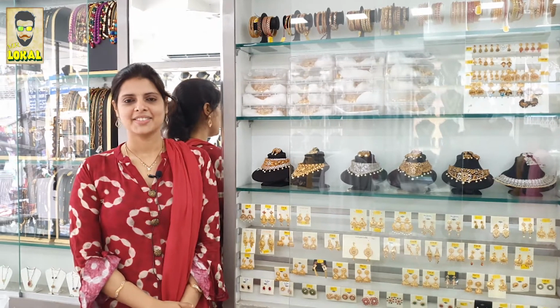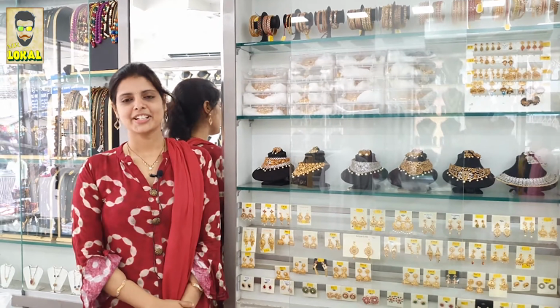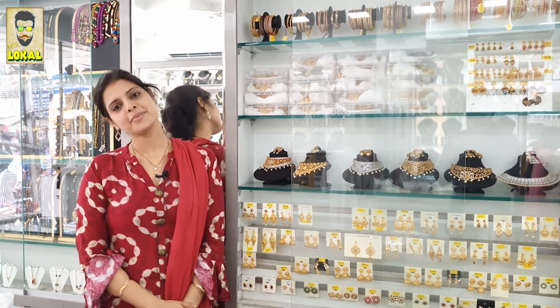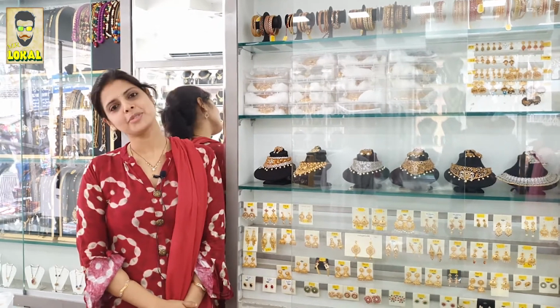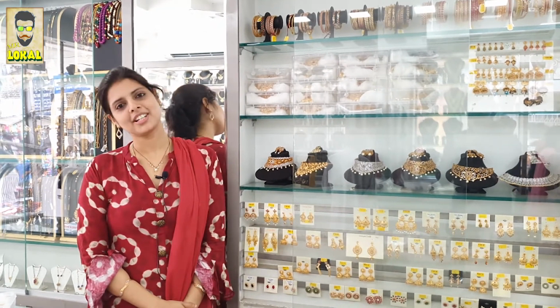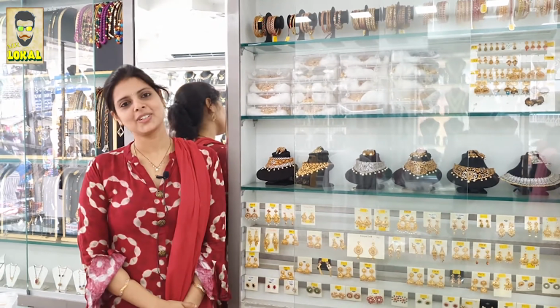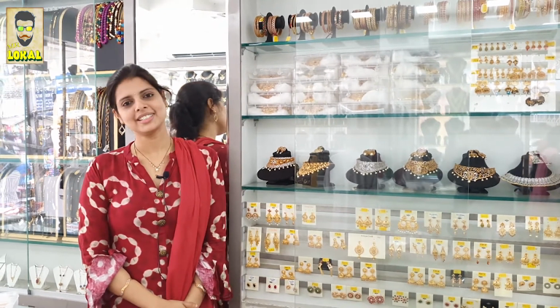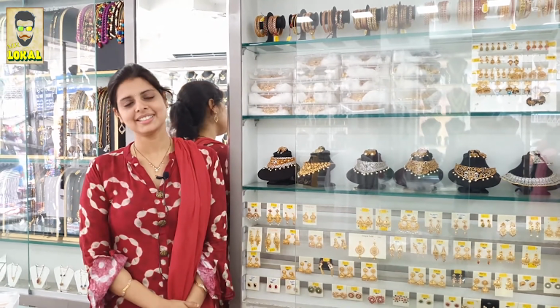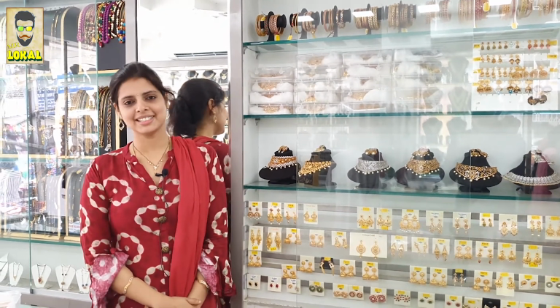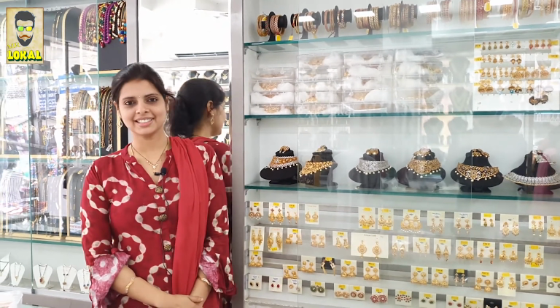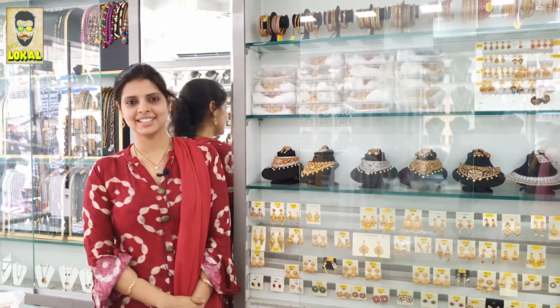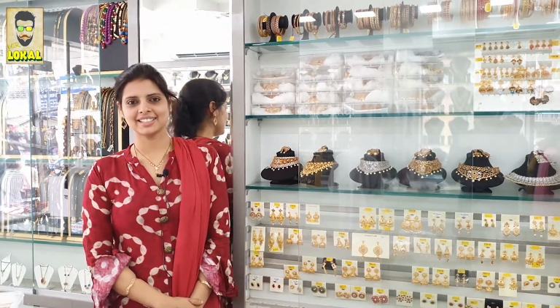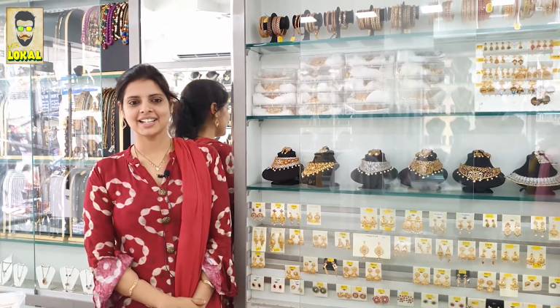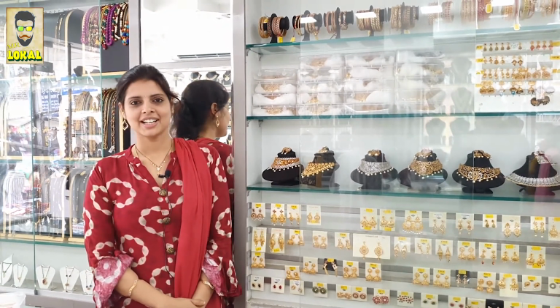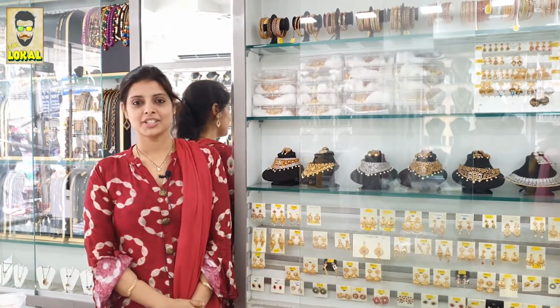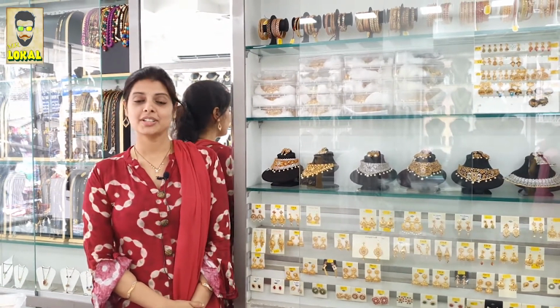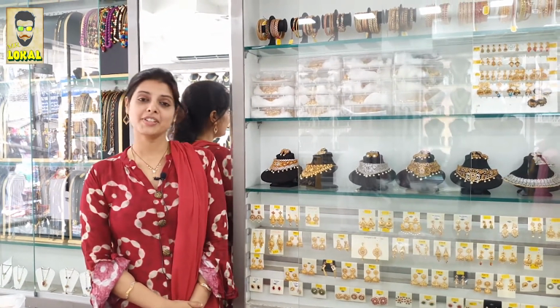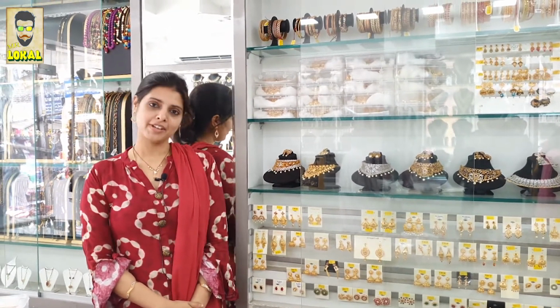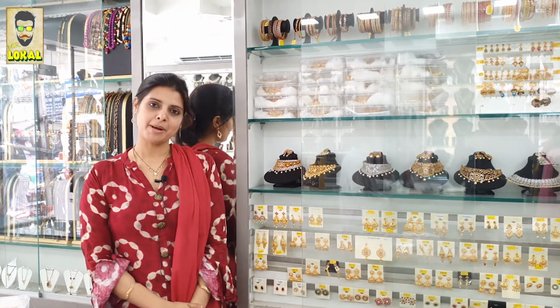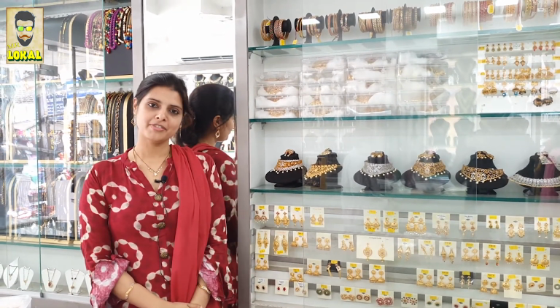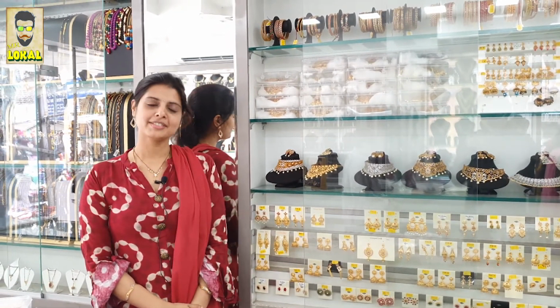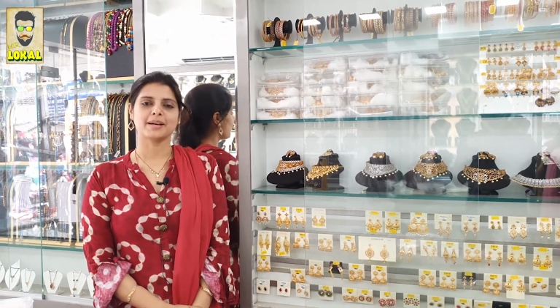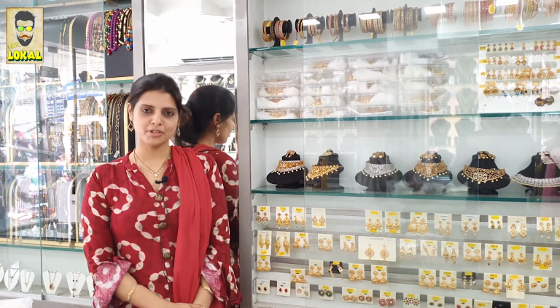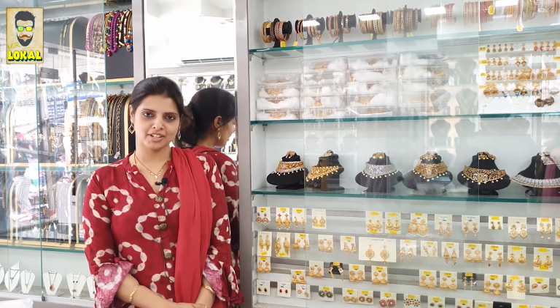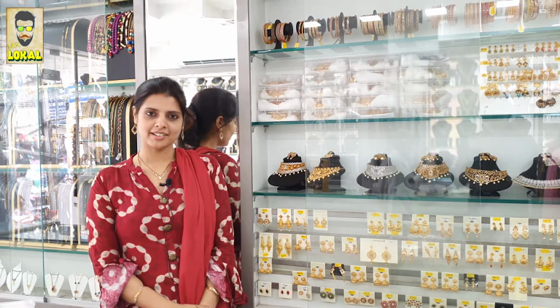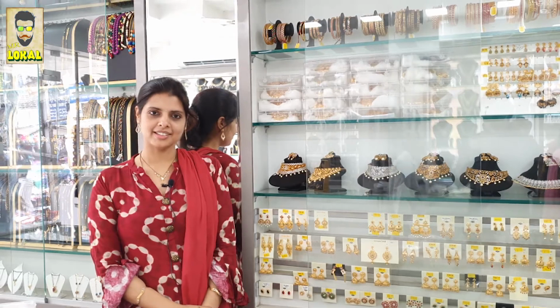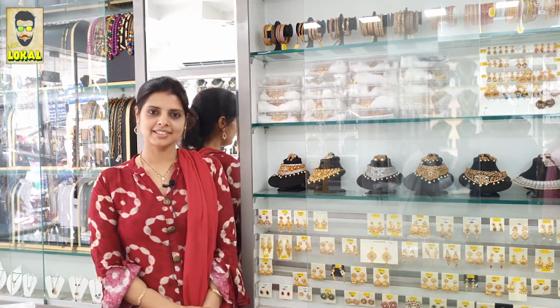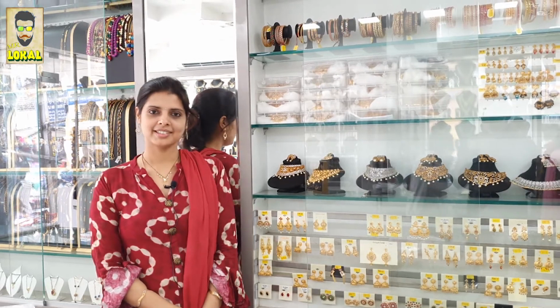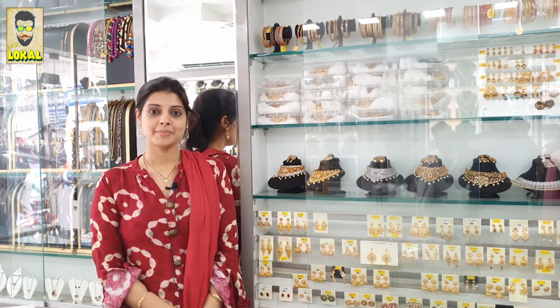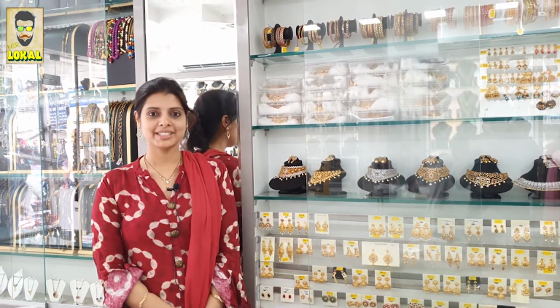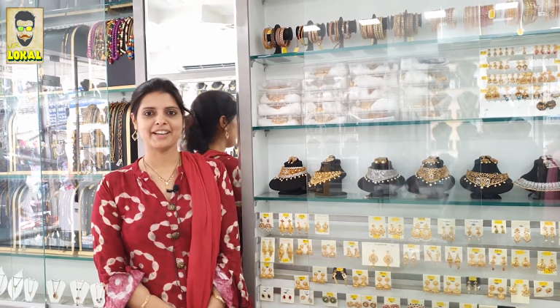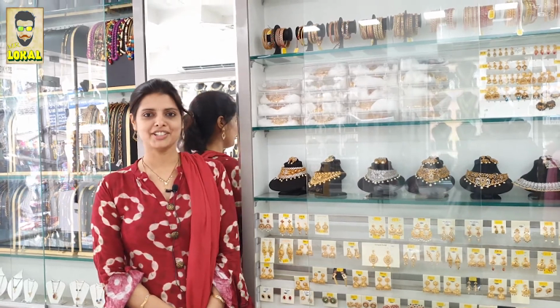Welcome to Mr. Local. This is Keerti Ganesh. Today we have come up with some more jewelry. Please have a look.